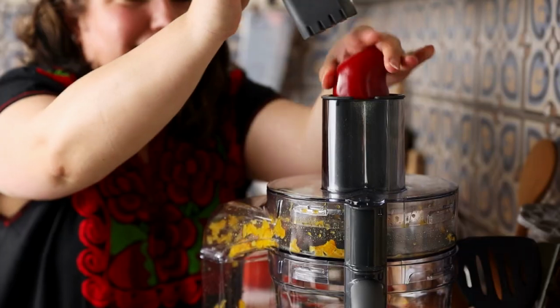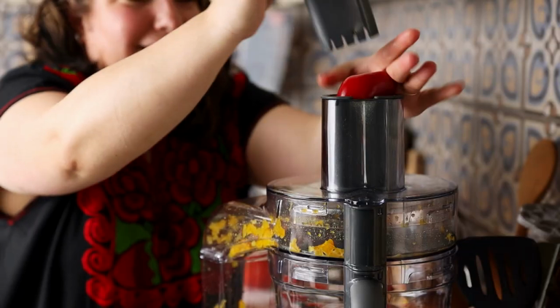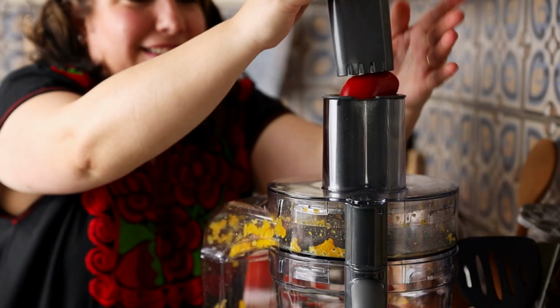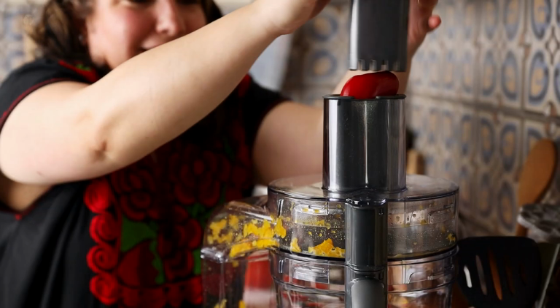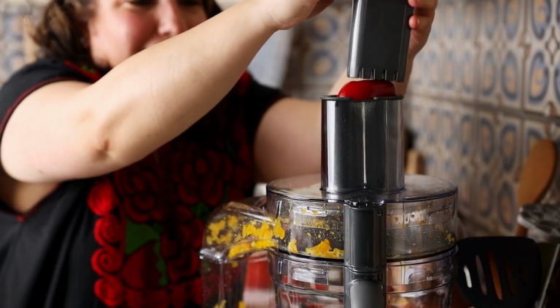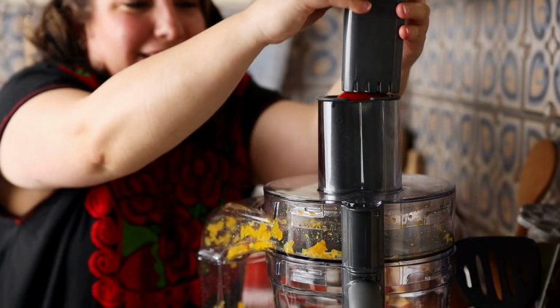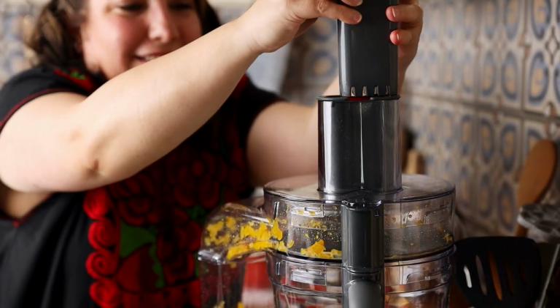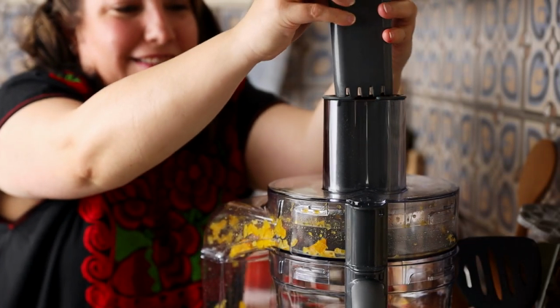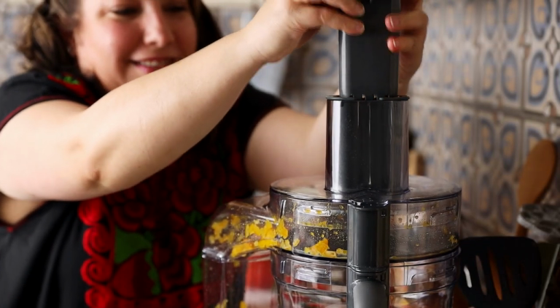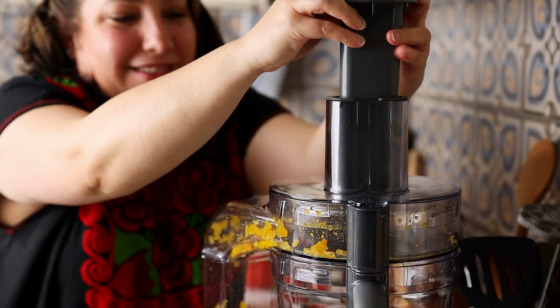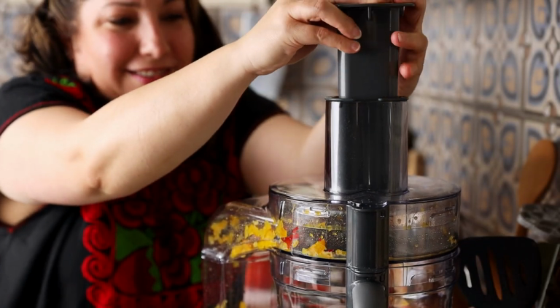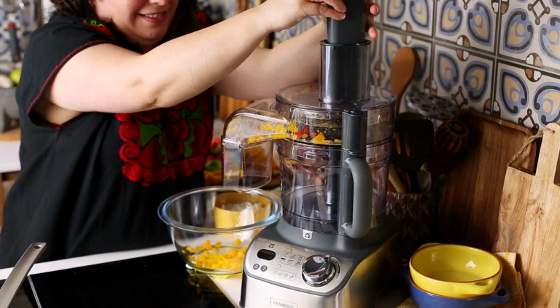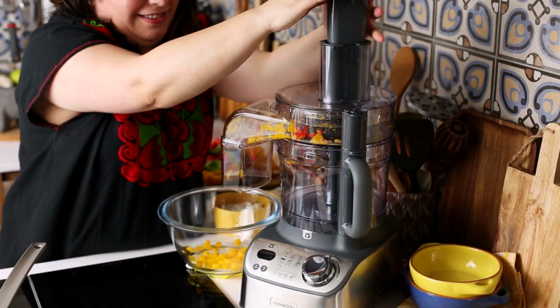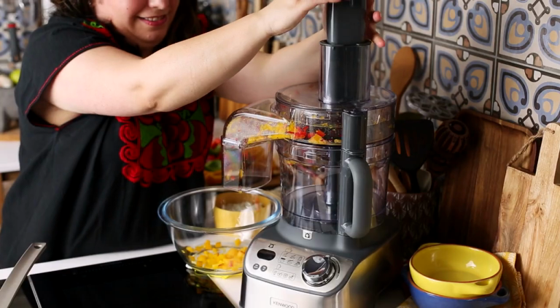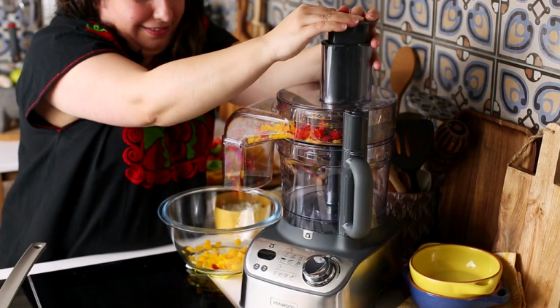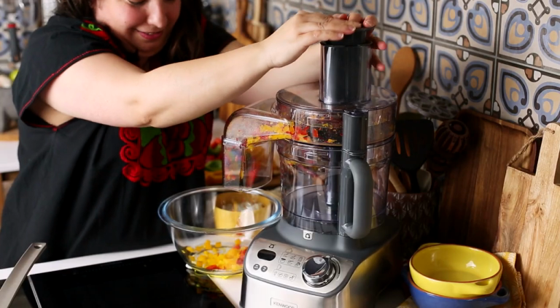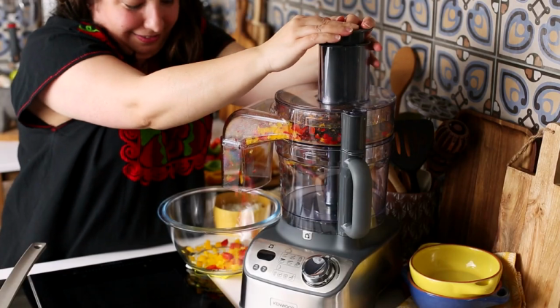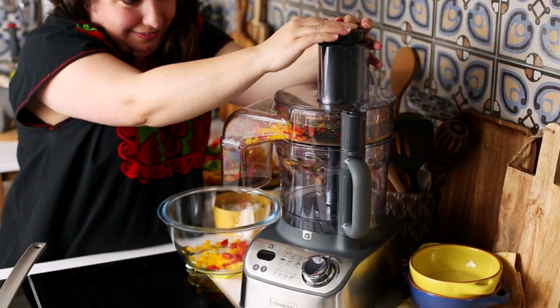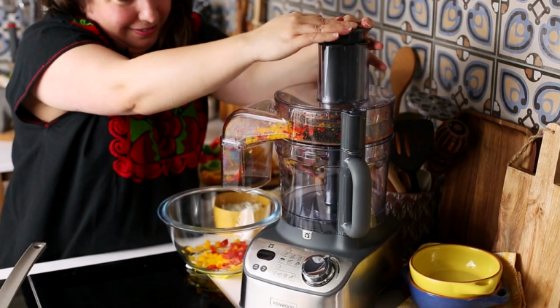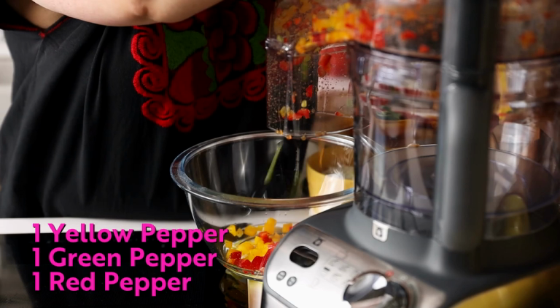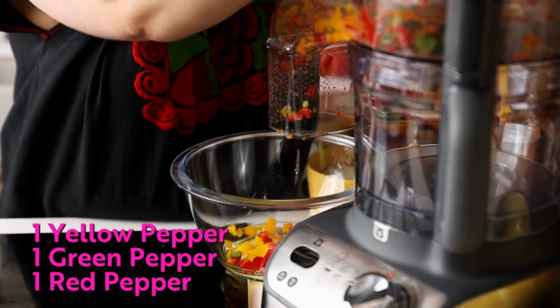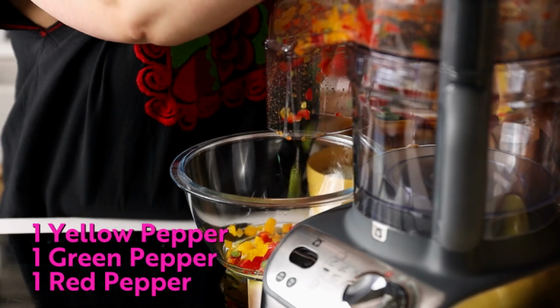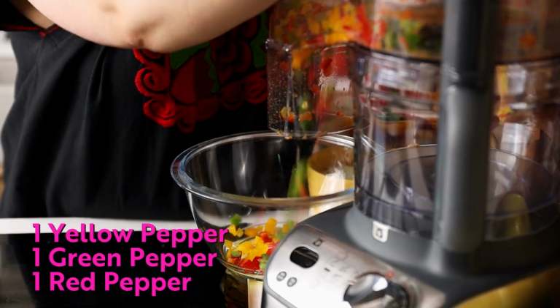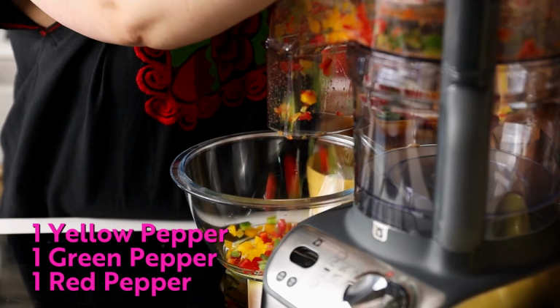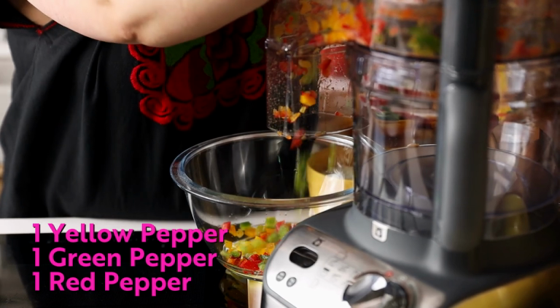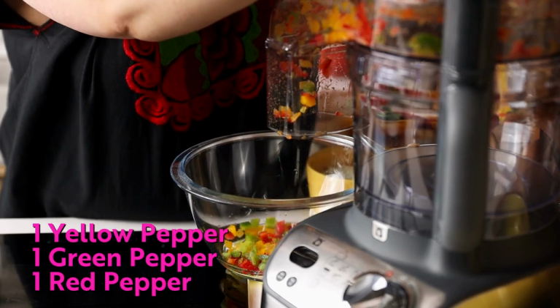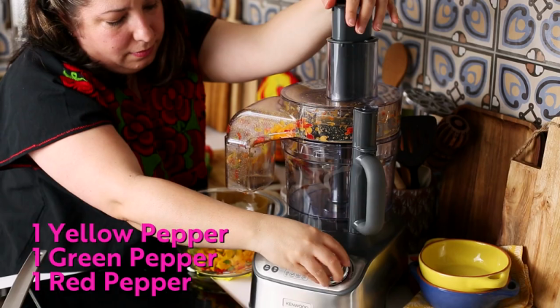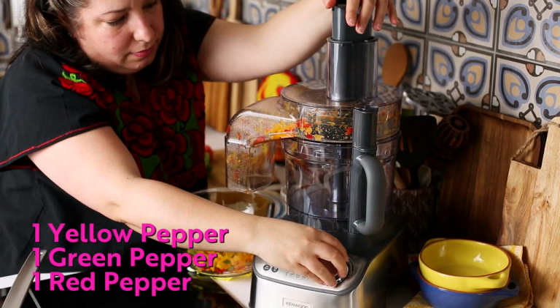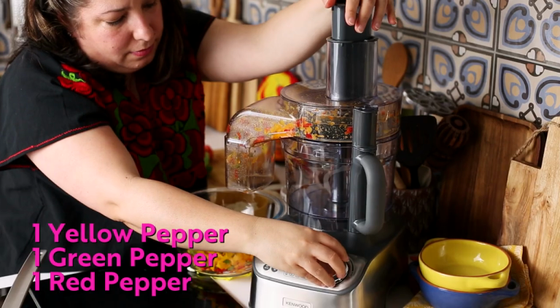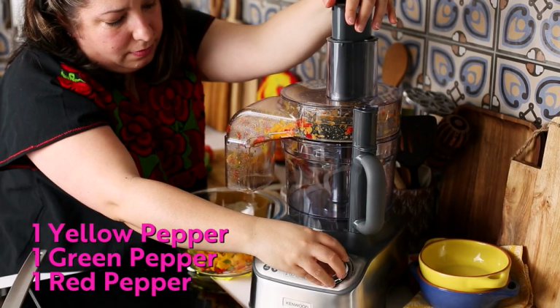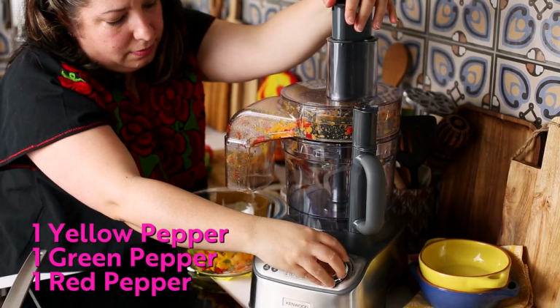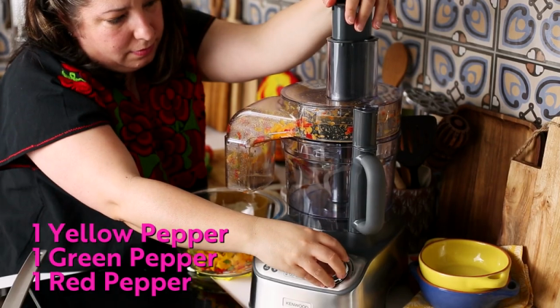Let's start by prepping our veggies. Into our food processor, we're going to dice the yellow, green, and red bell peppers.